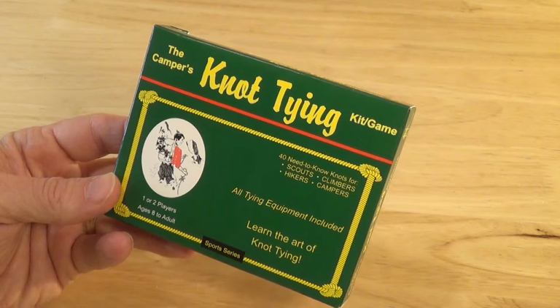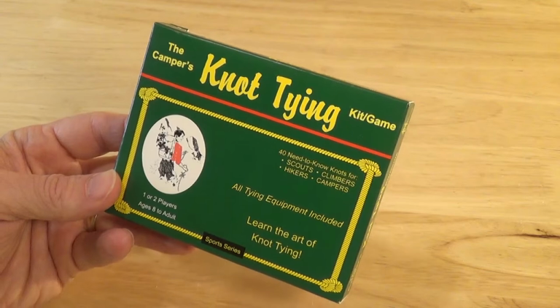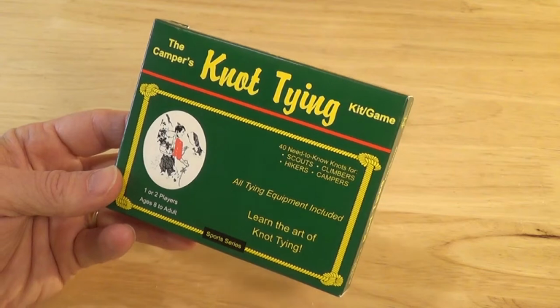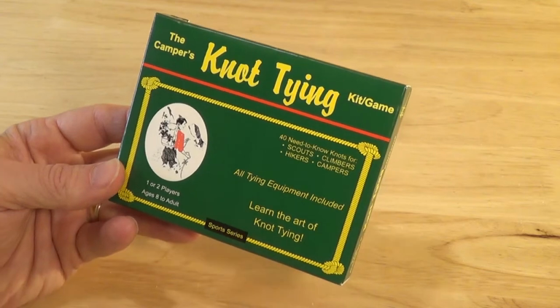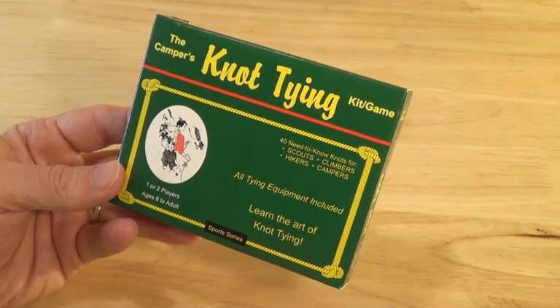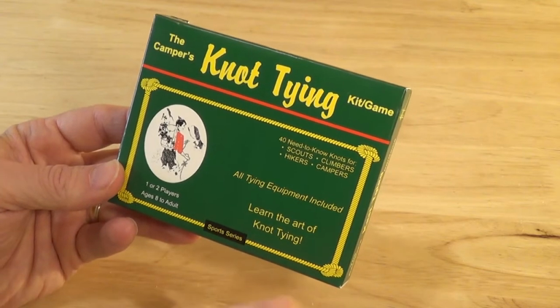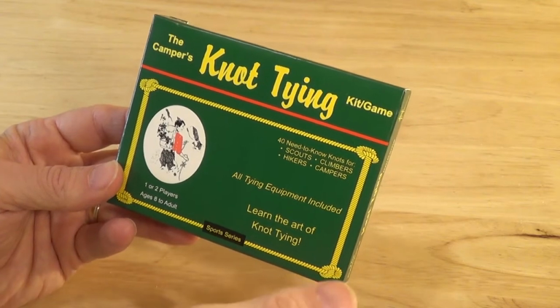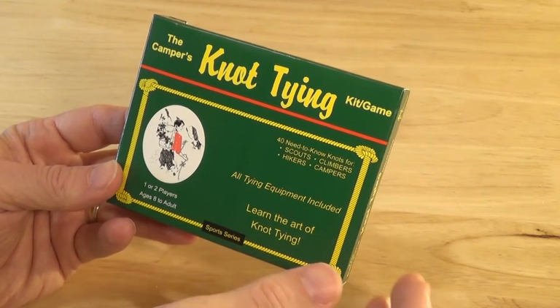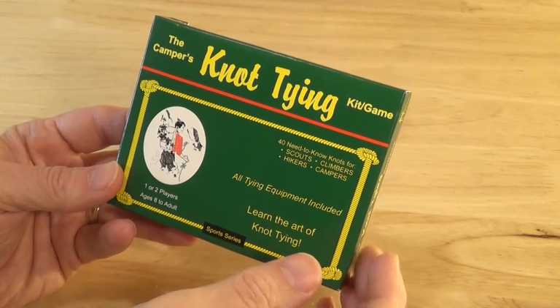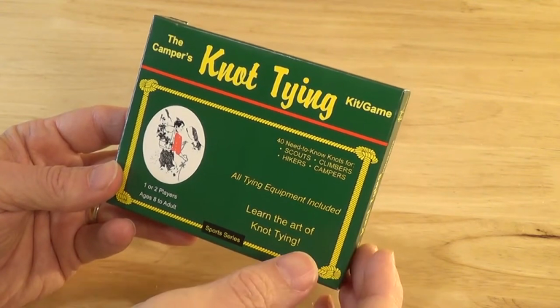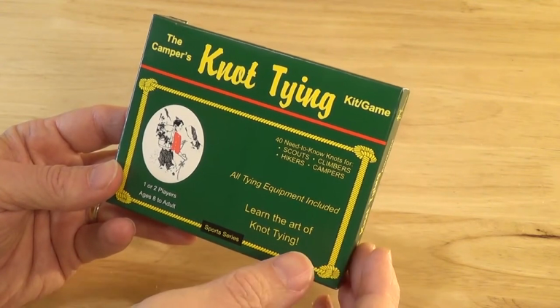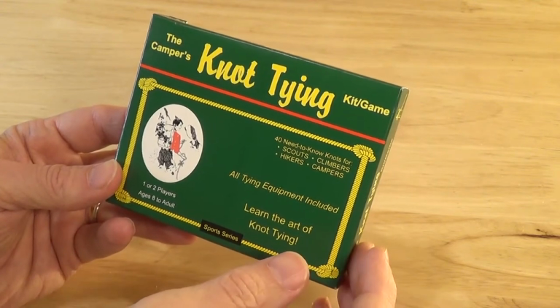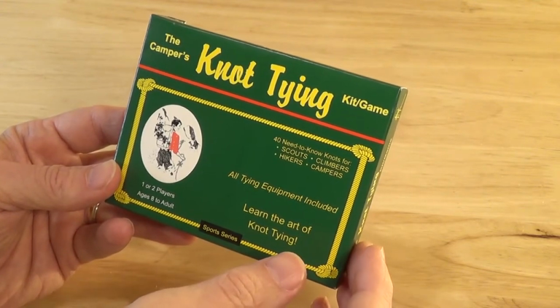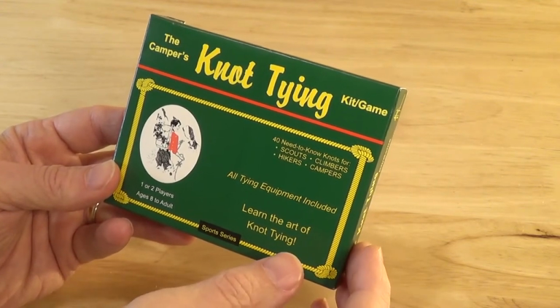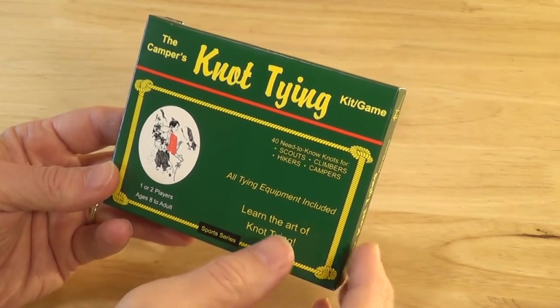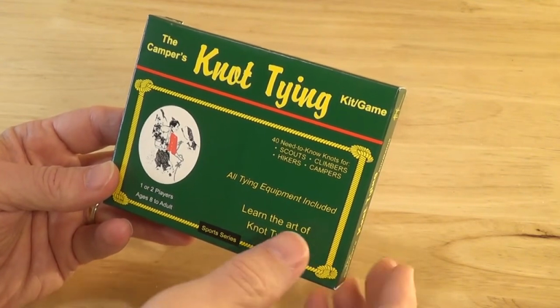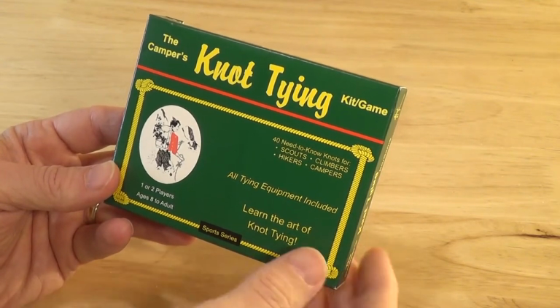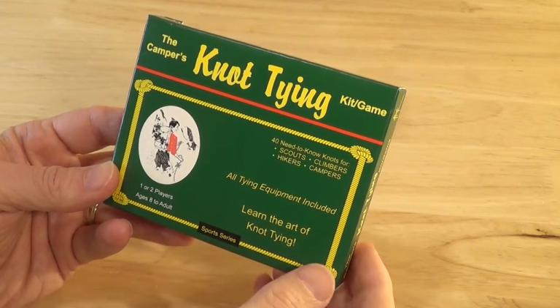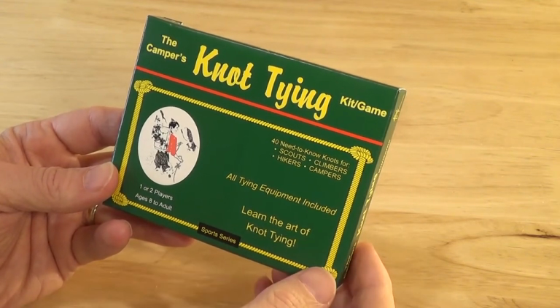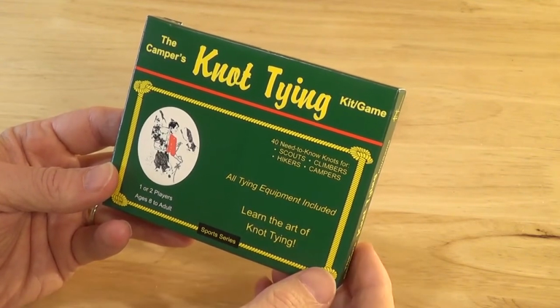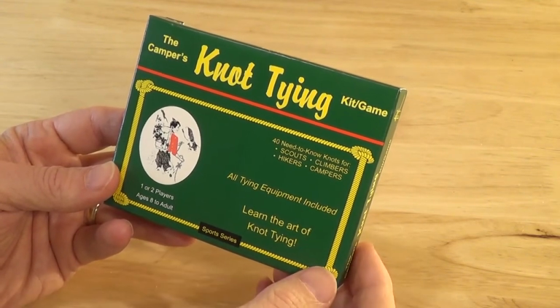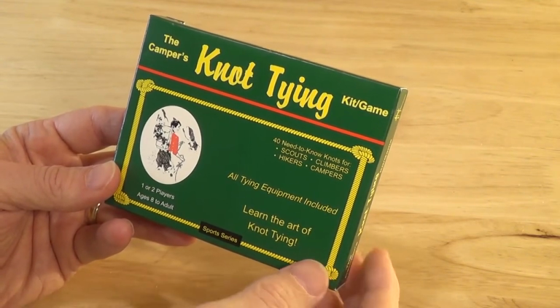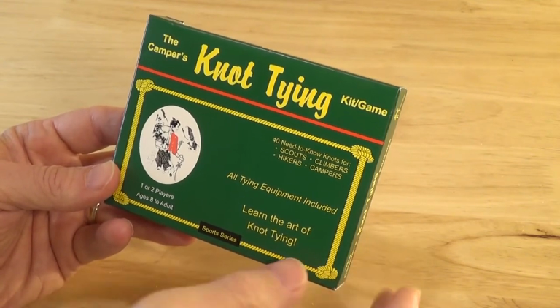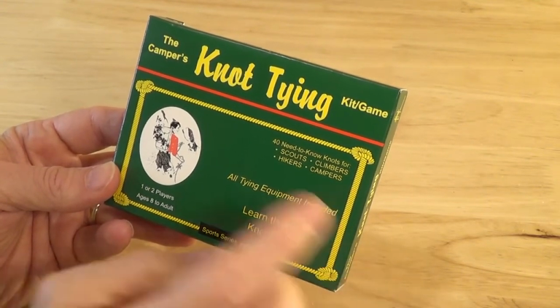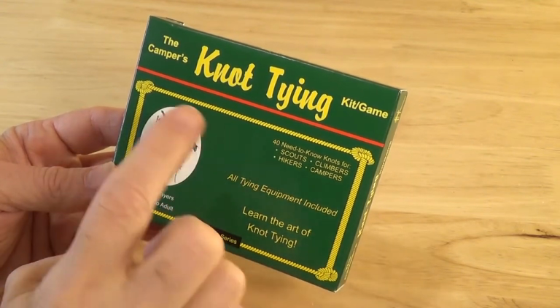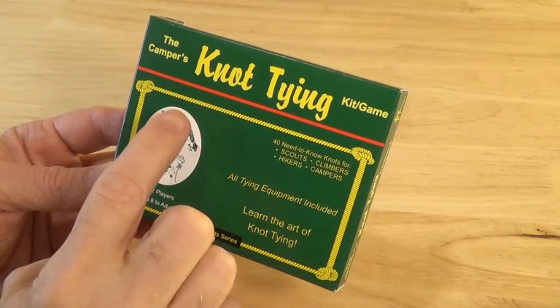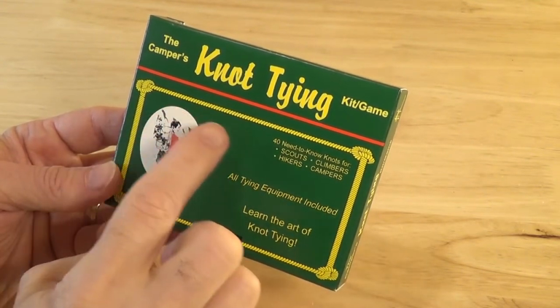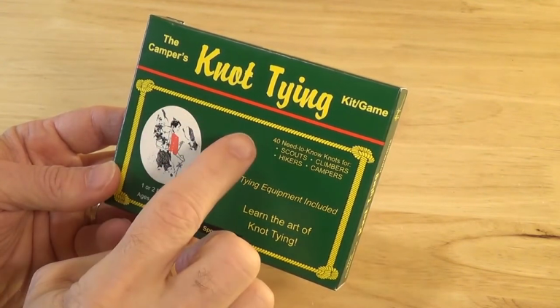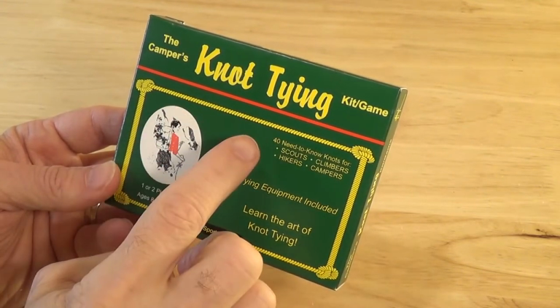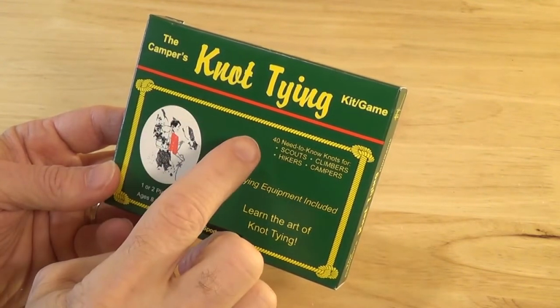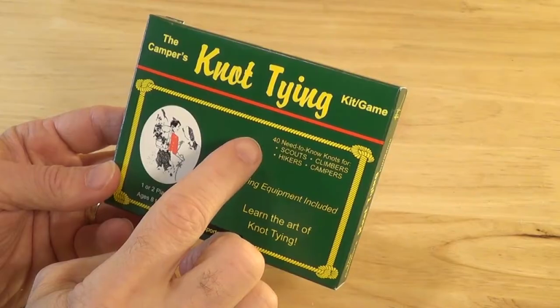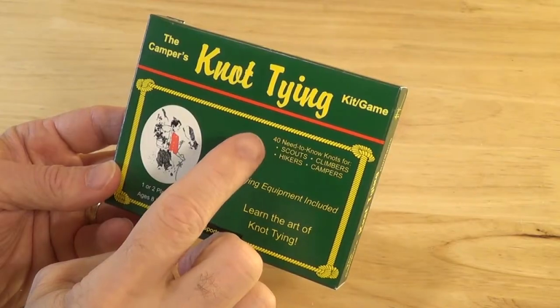Hello, this is Joe. Hey, look what I have here. I have the camper's knot tying kit.